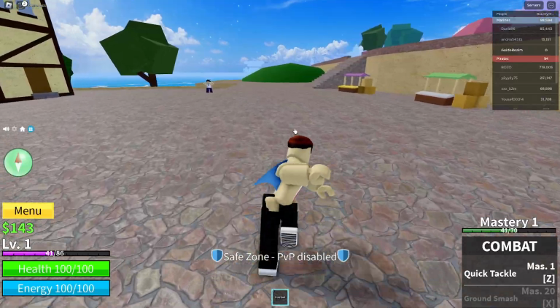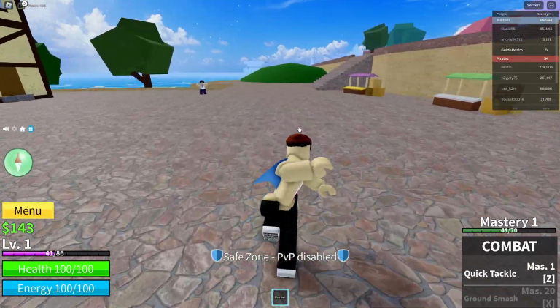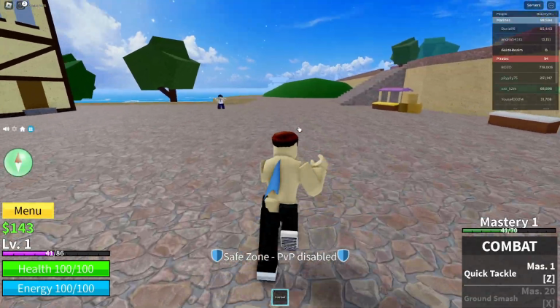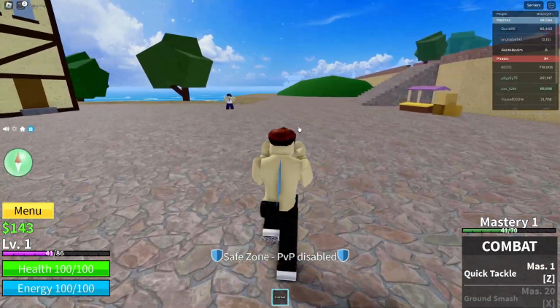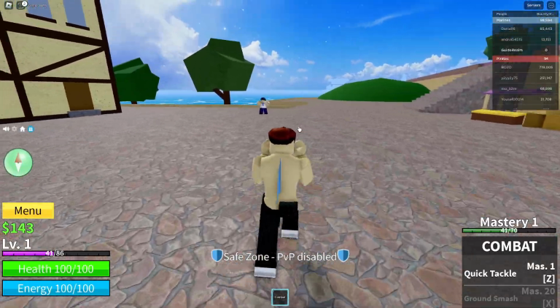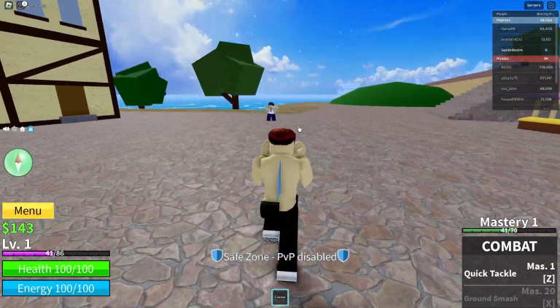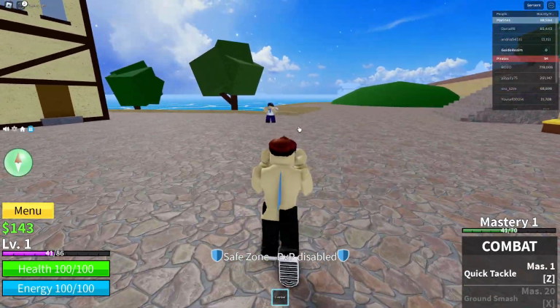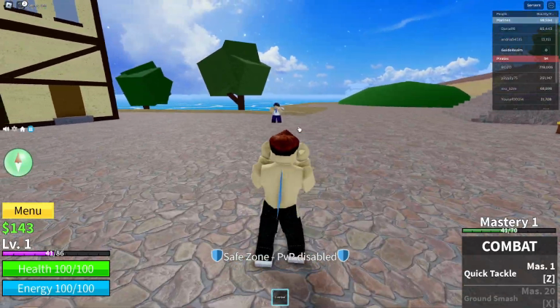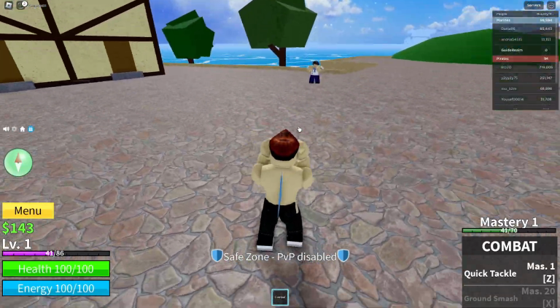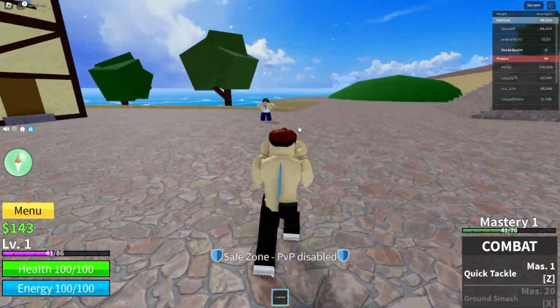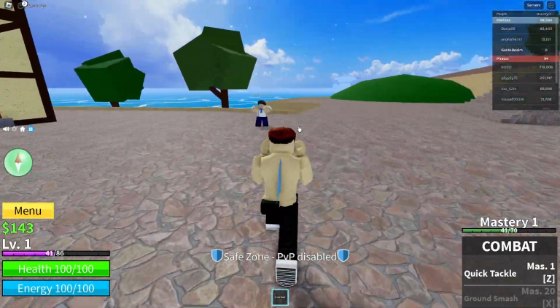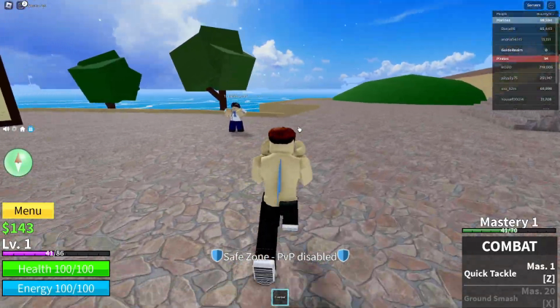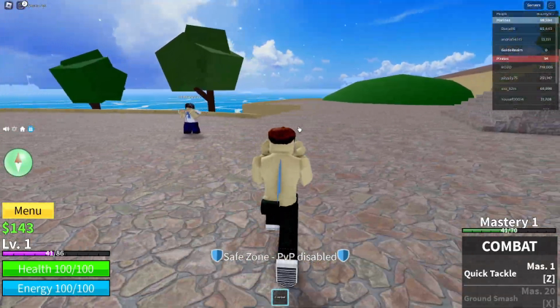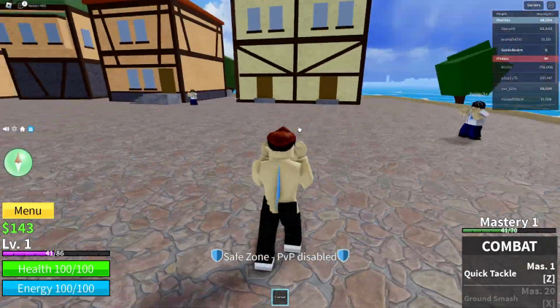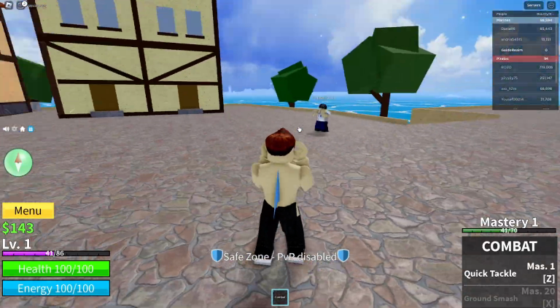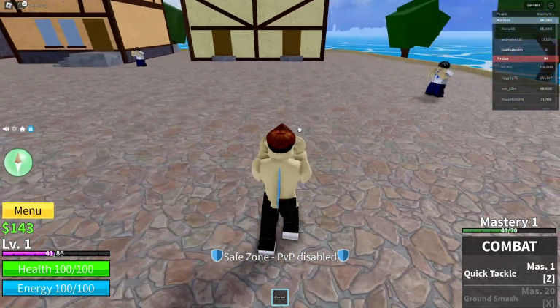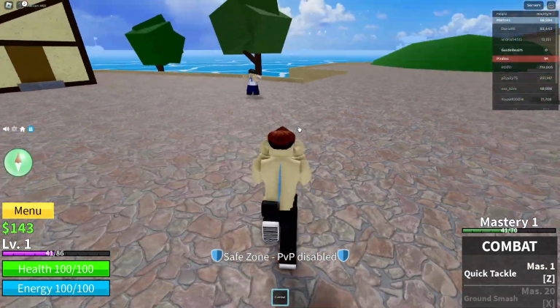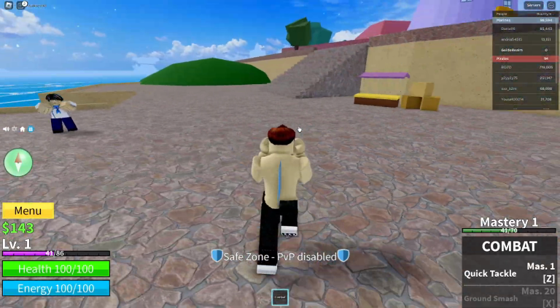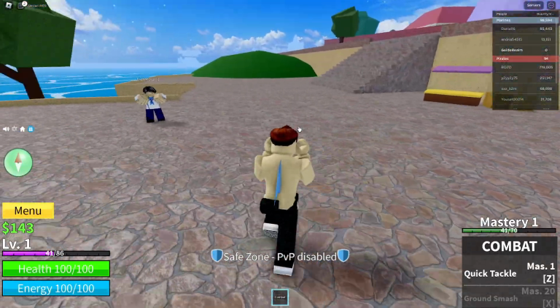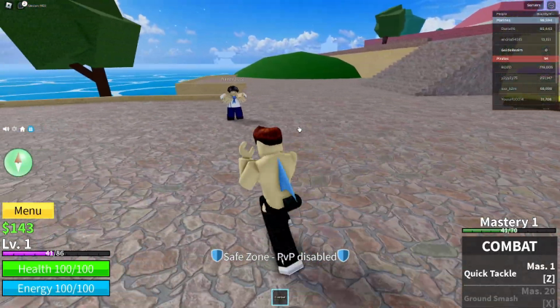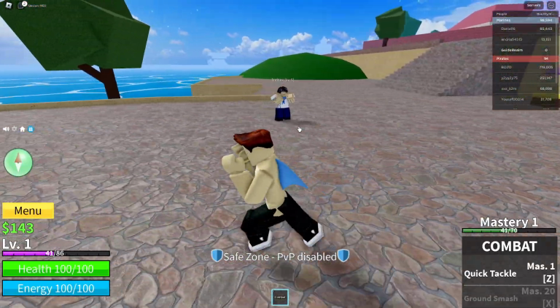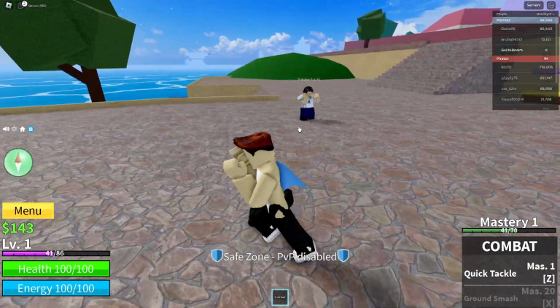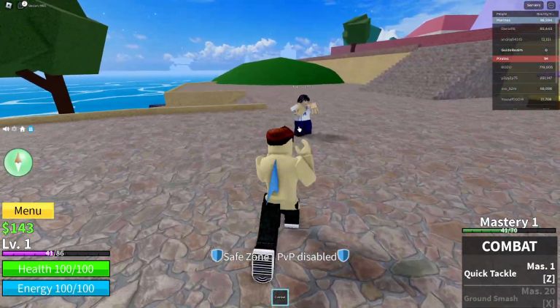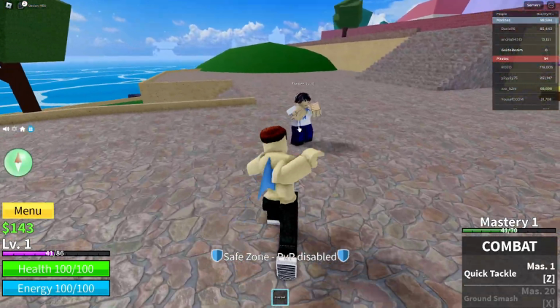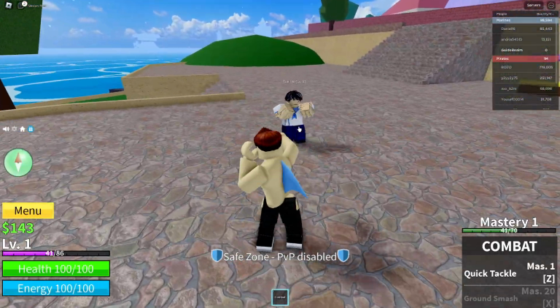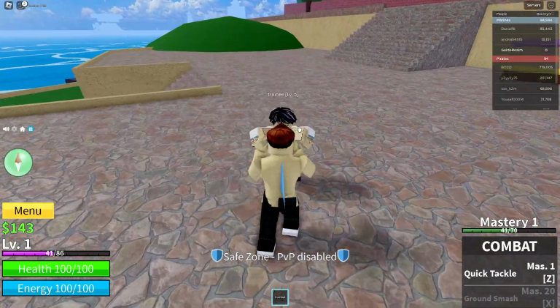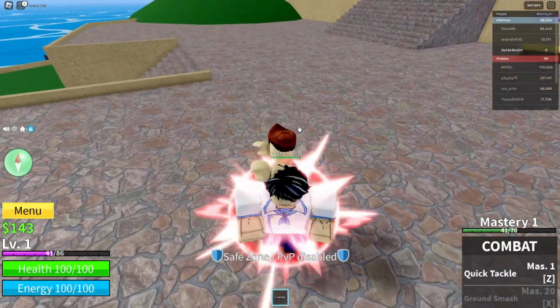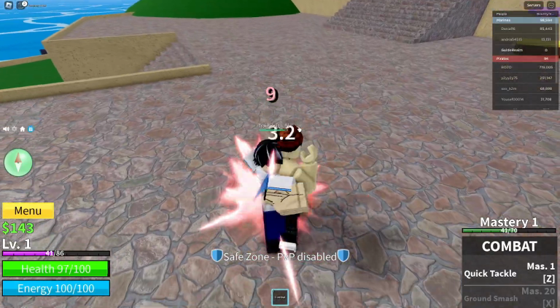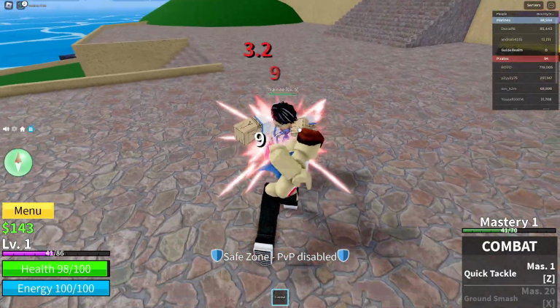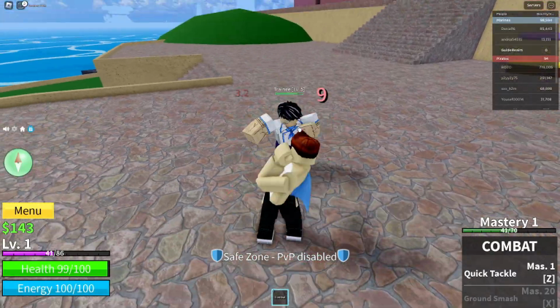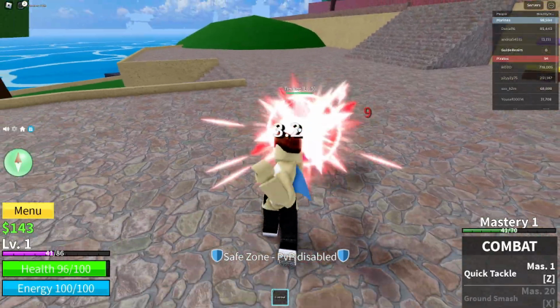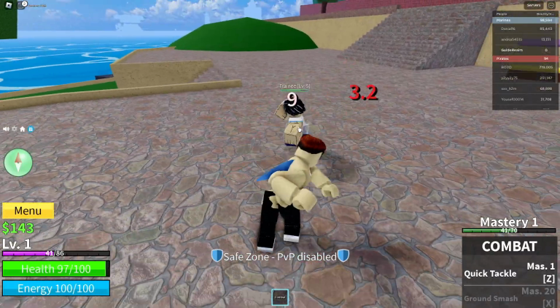When it comes to actually attacking, hold the right mouse button so you can move your camera around, and then left click to attack — just like so.